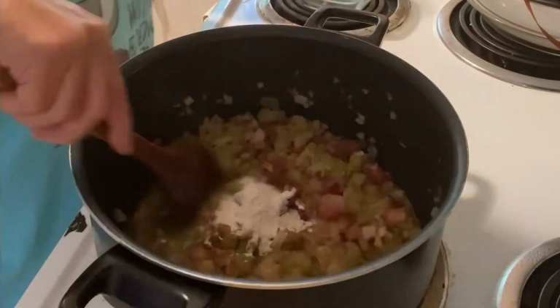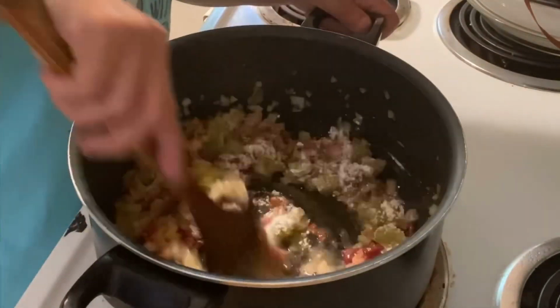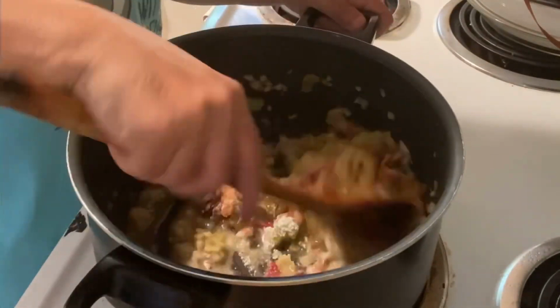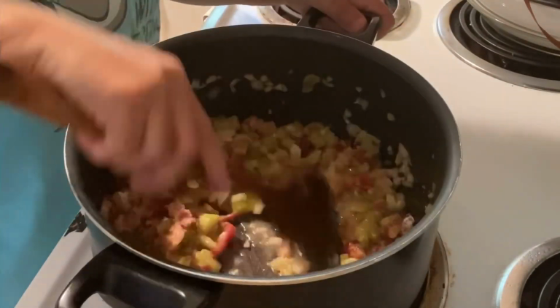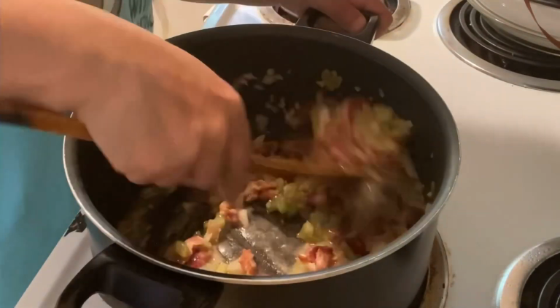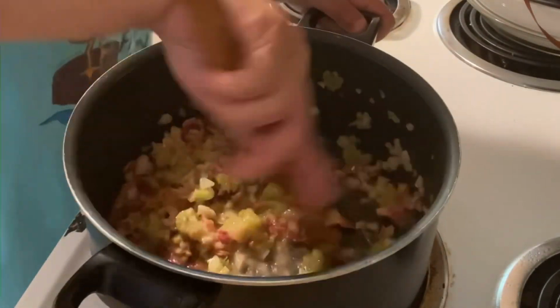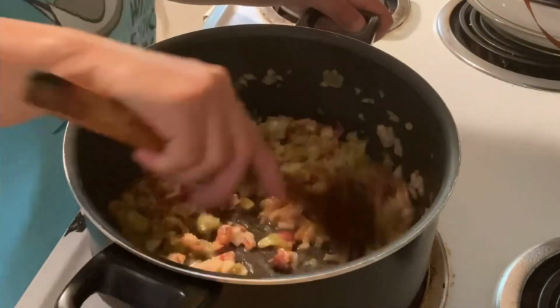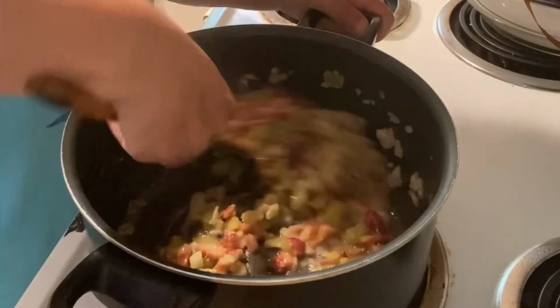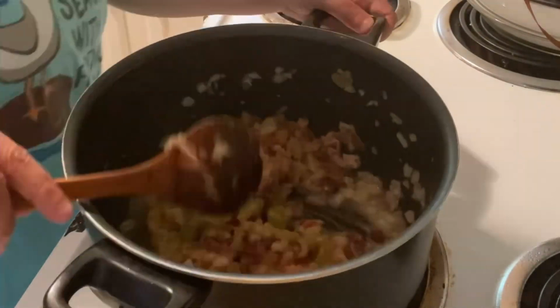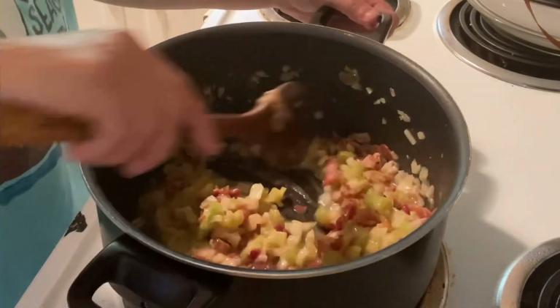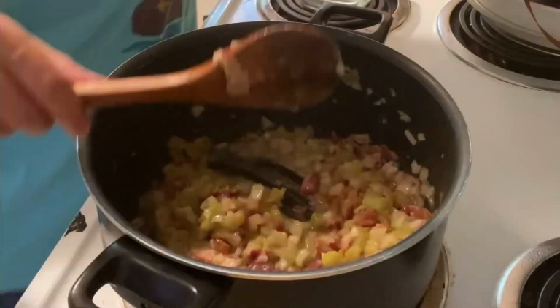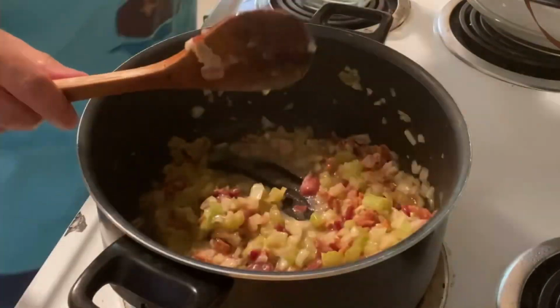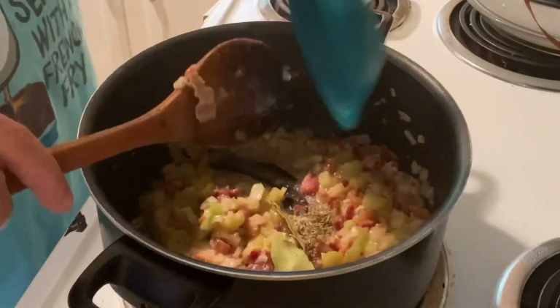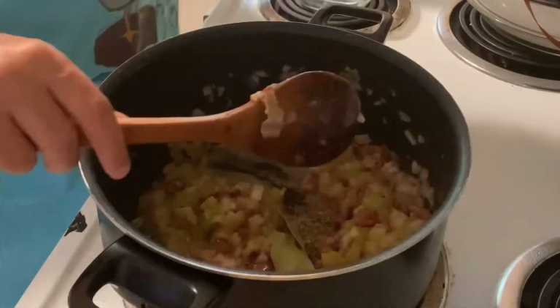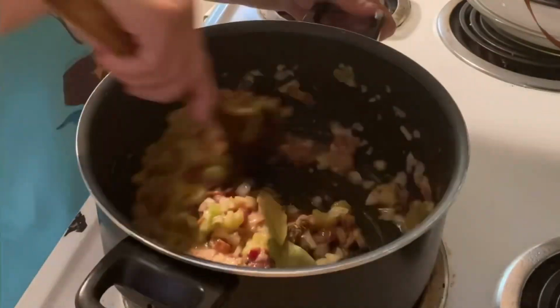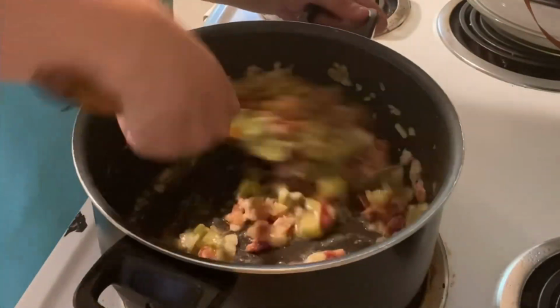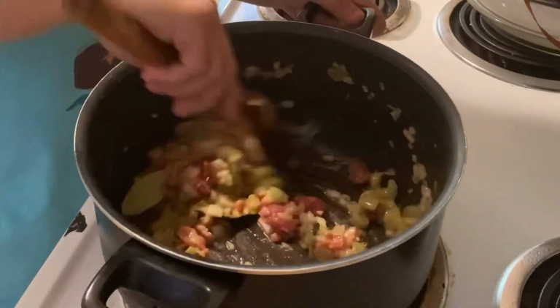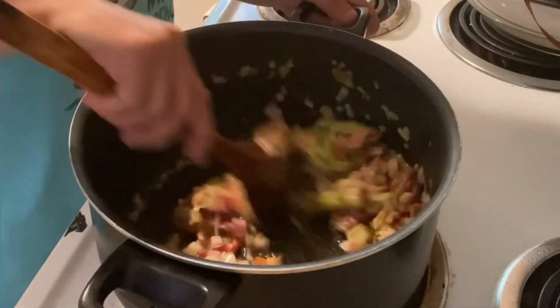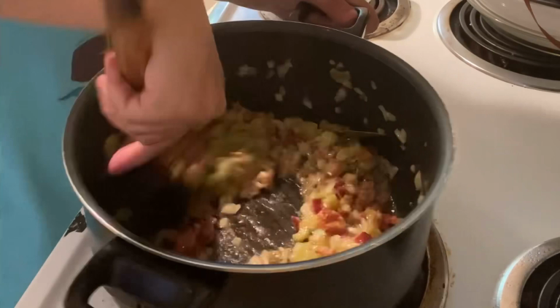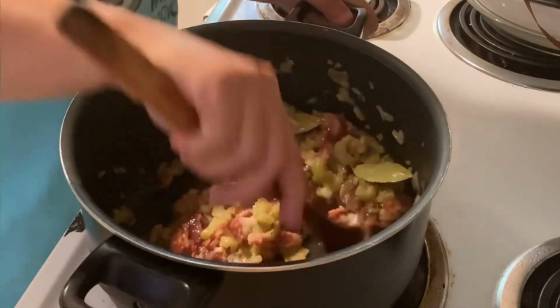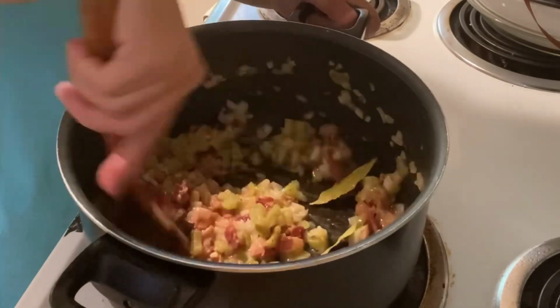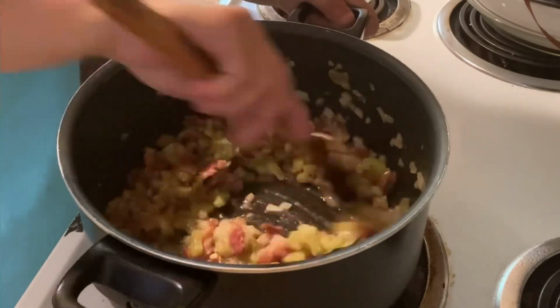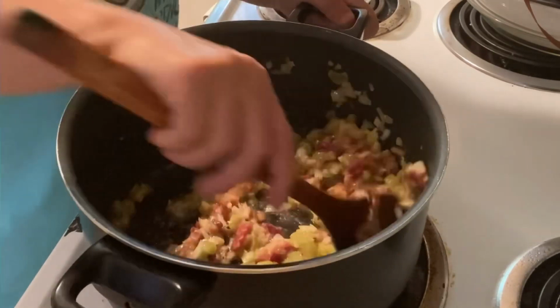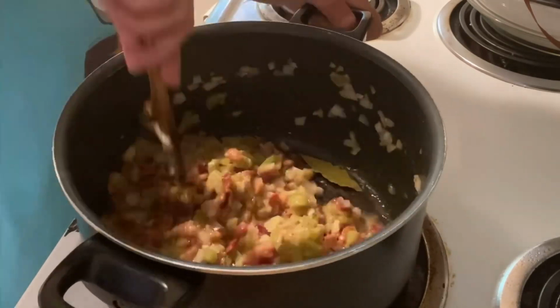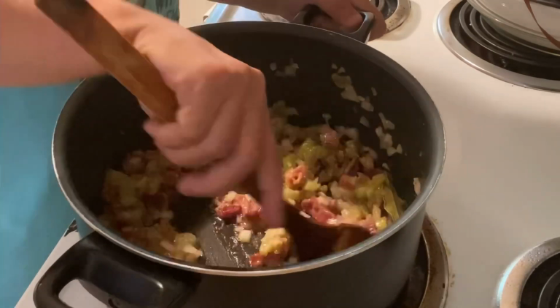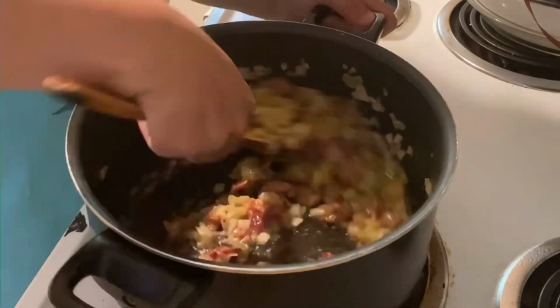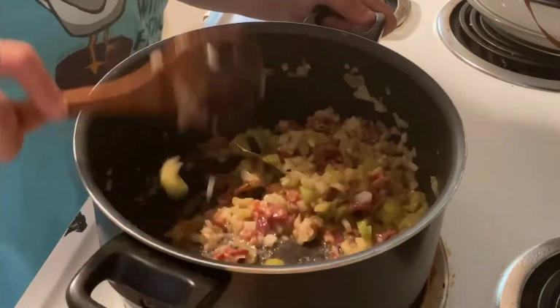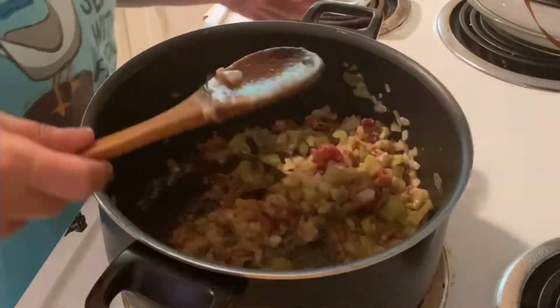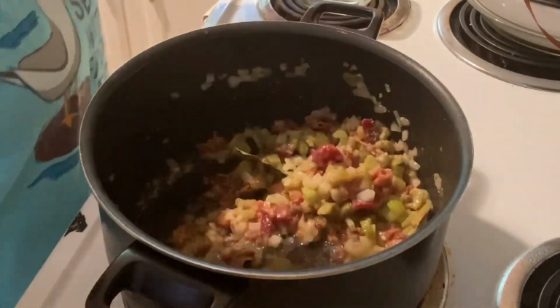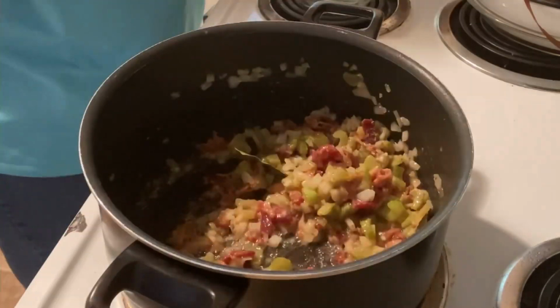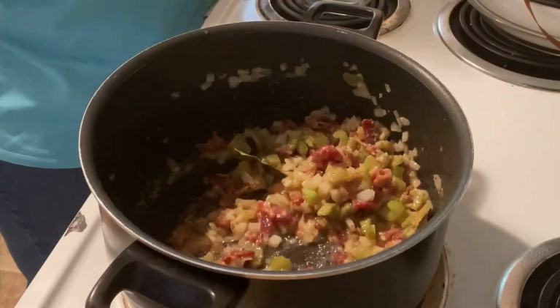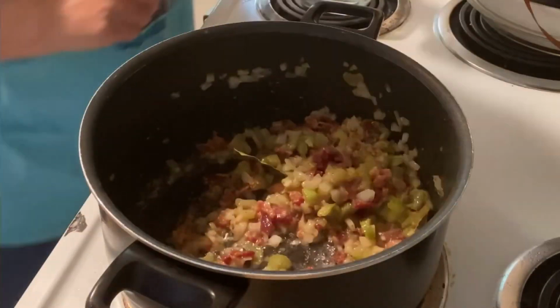Add flour. Let that cook for another one to two minutes. Season with thyme, salt and pepper, and bay leaves.